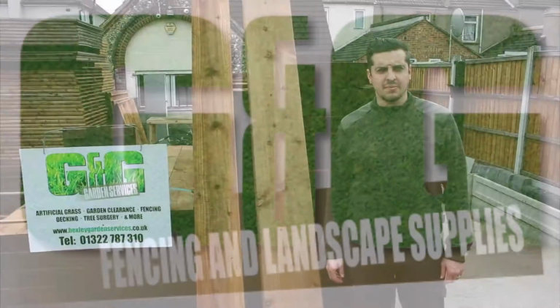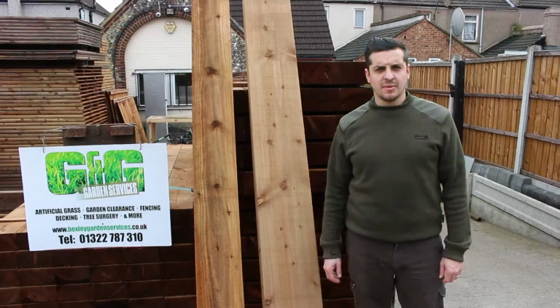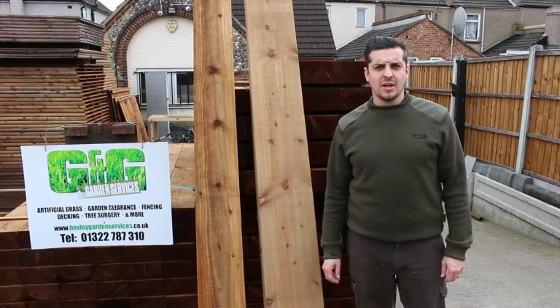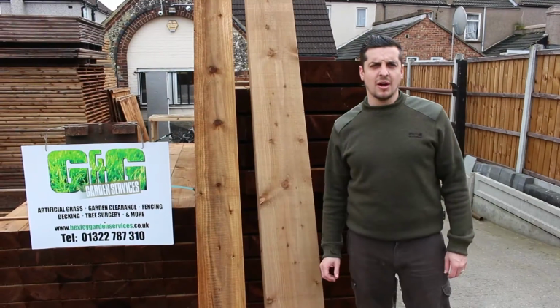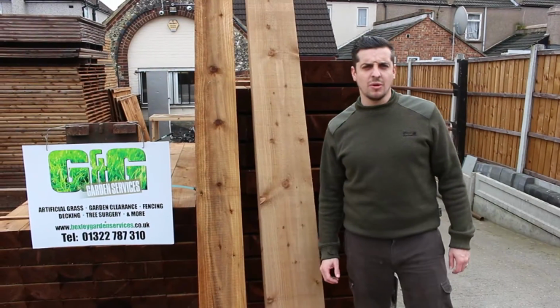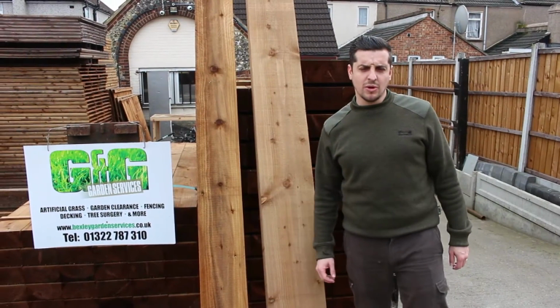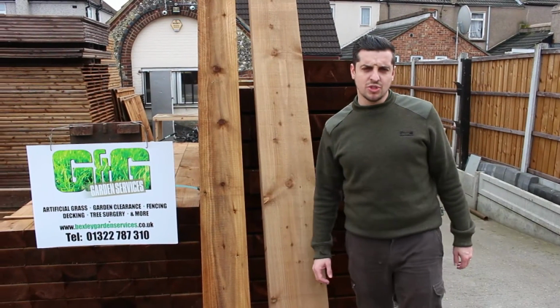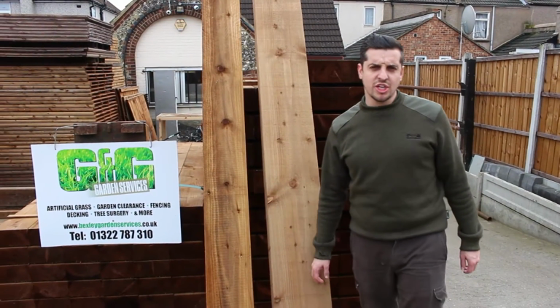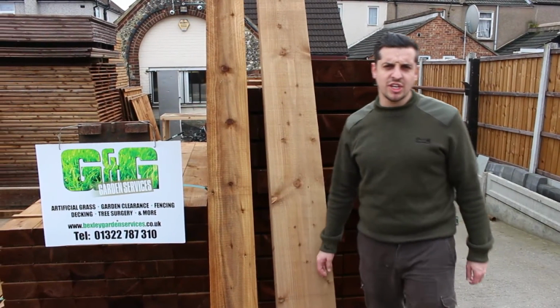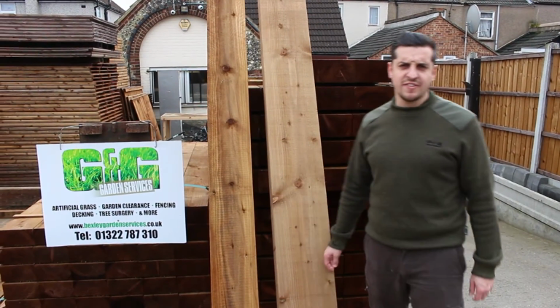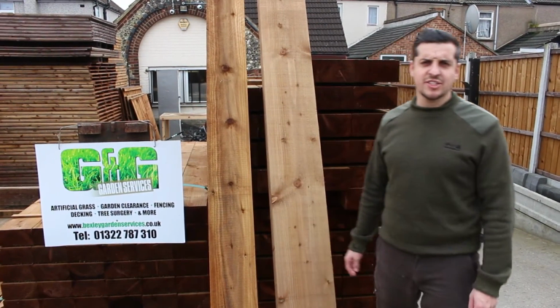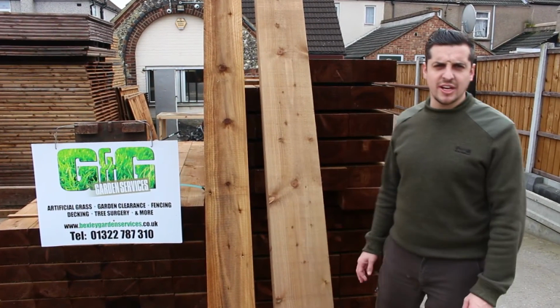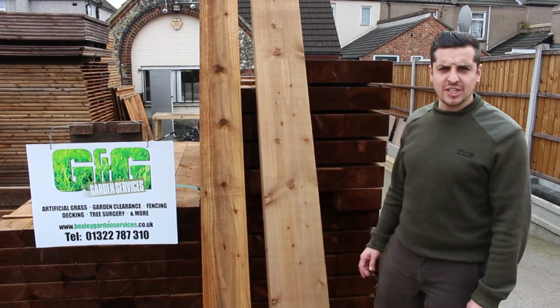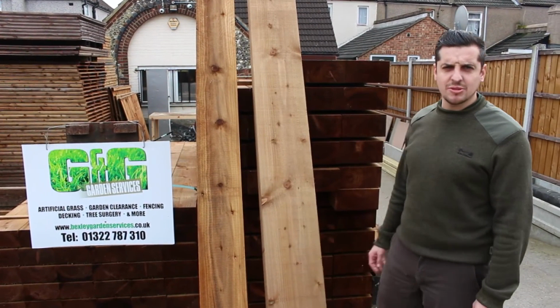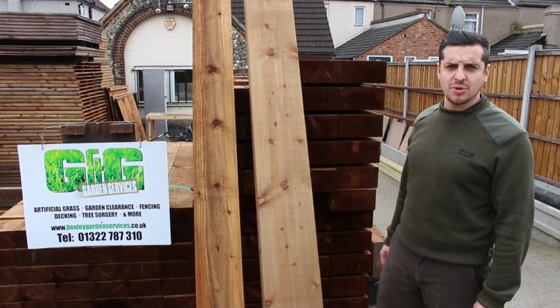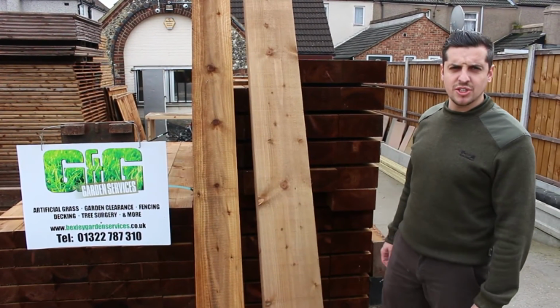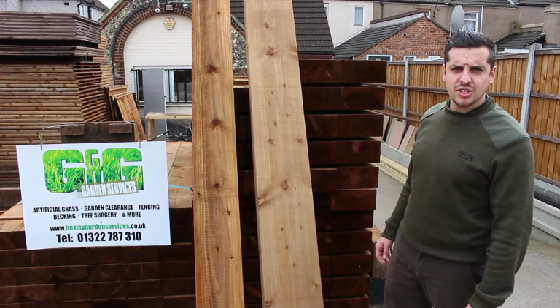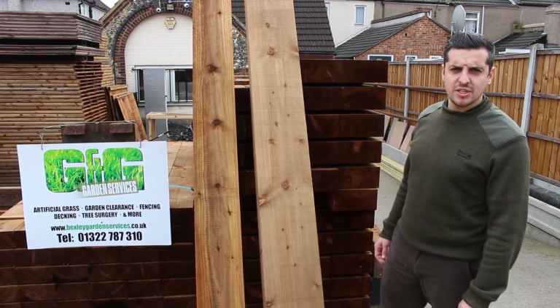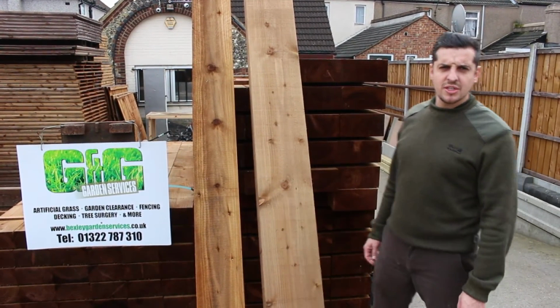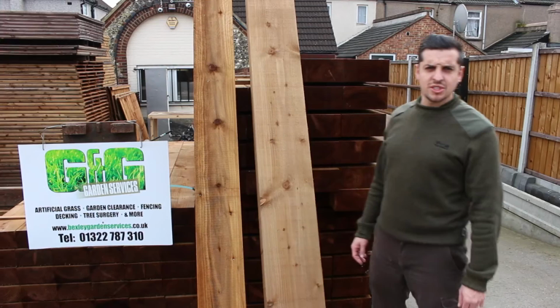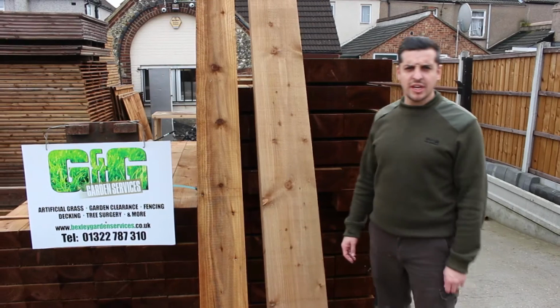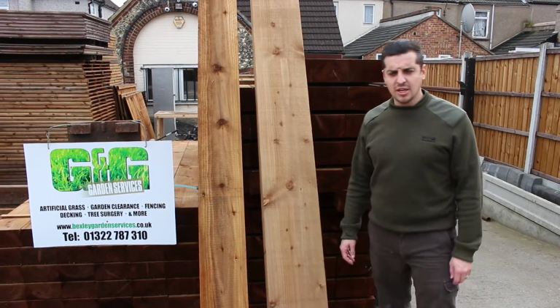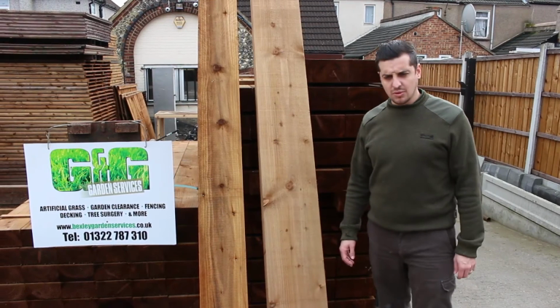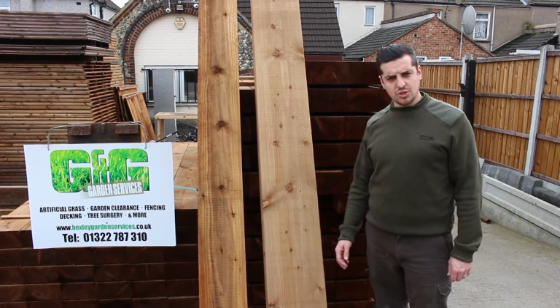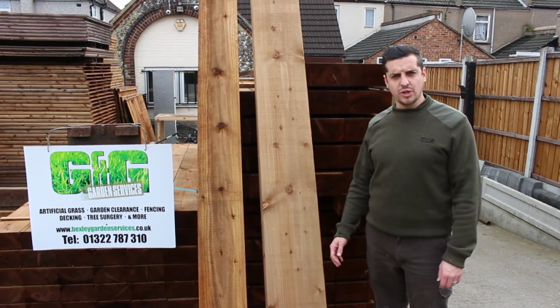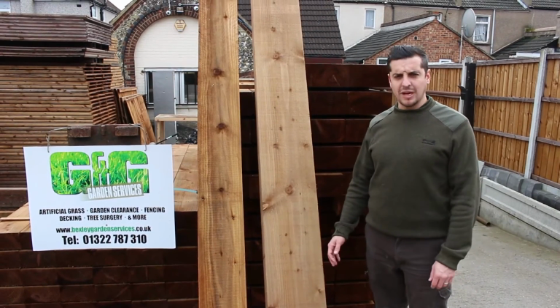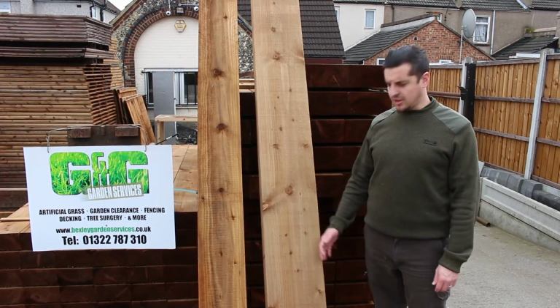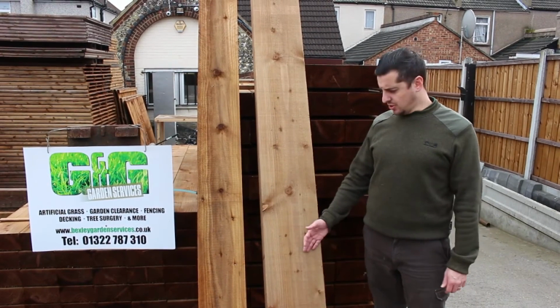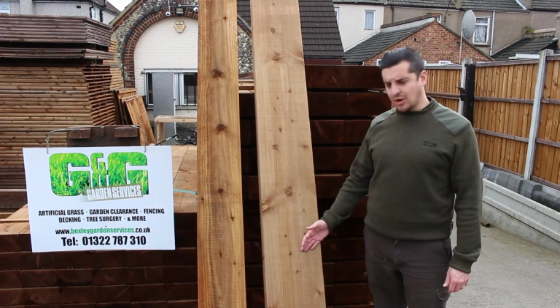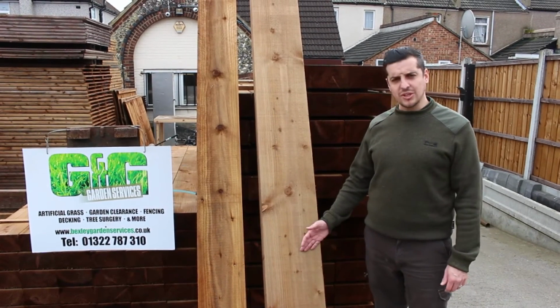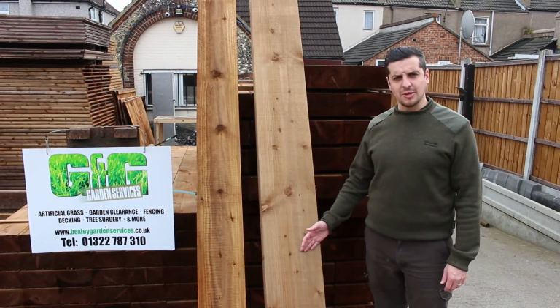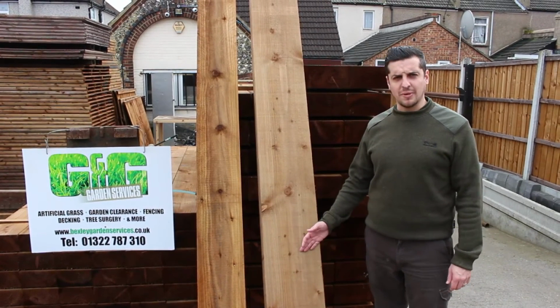Hello, welcome to G&G Fencing and Landscapes. Today we're talking about the Railway Sleeper.